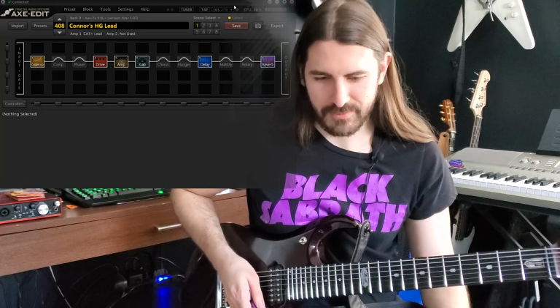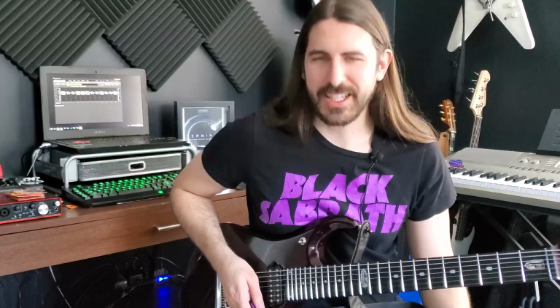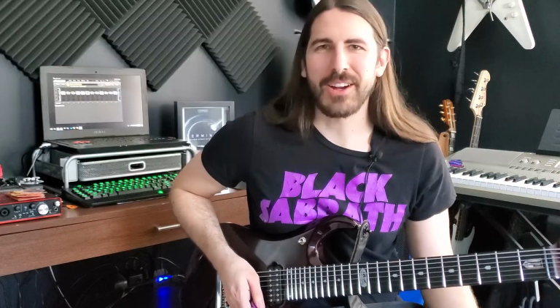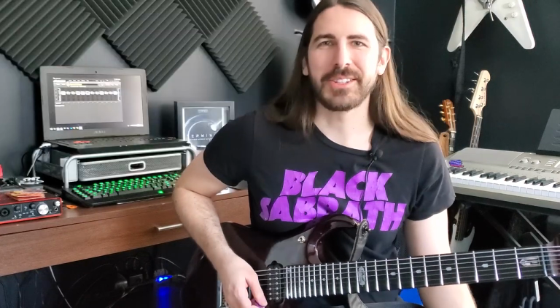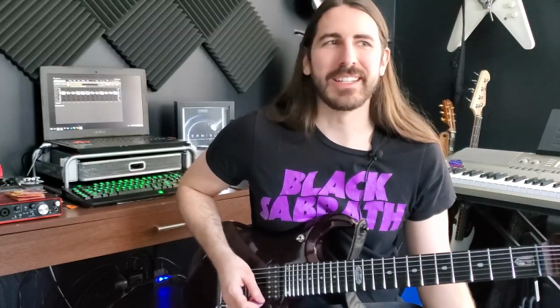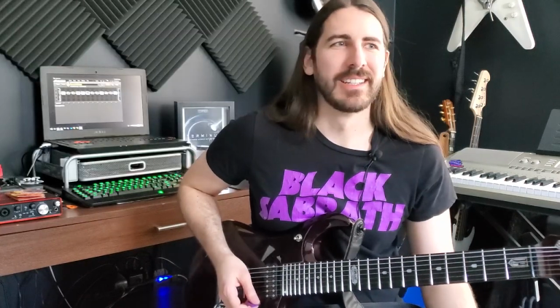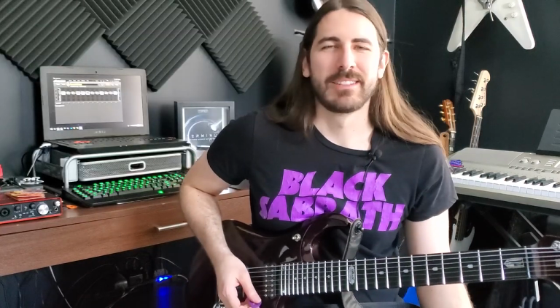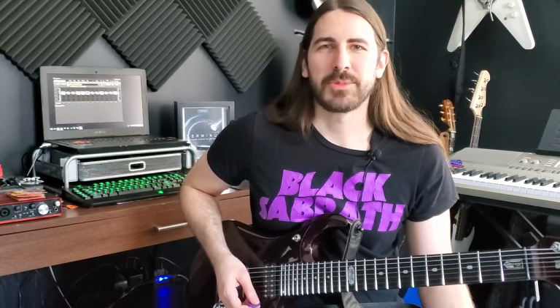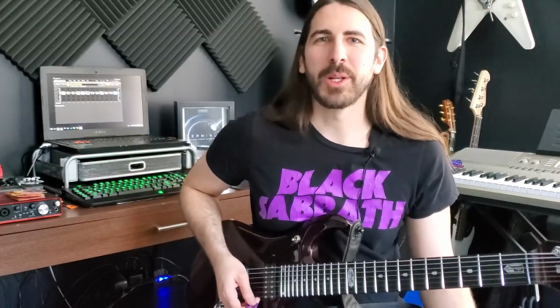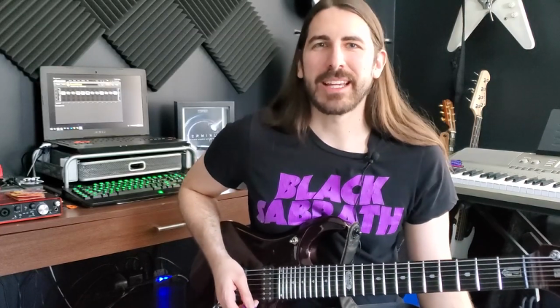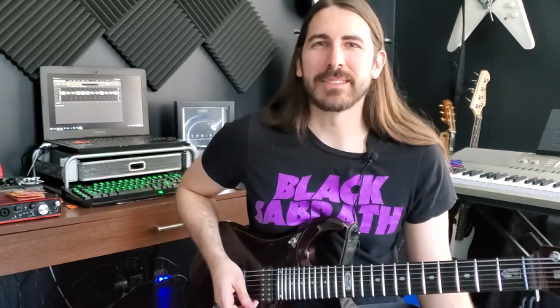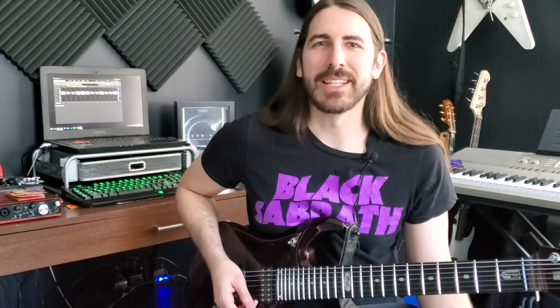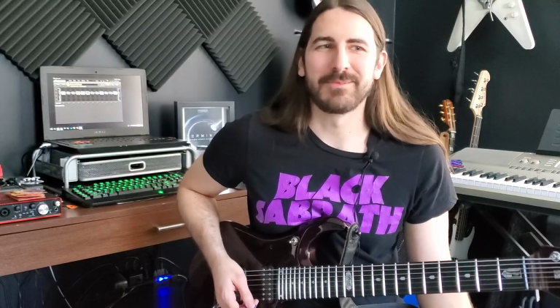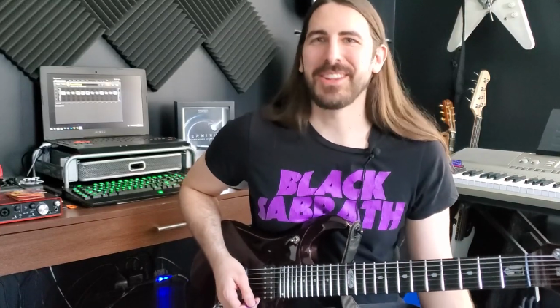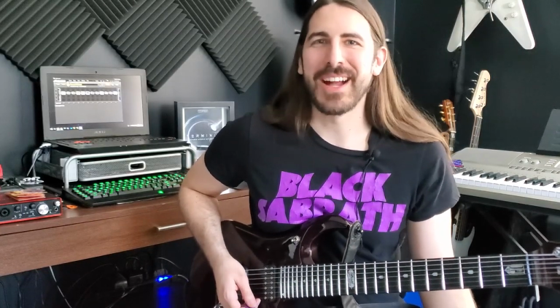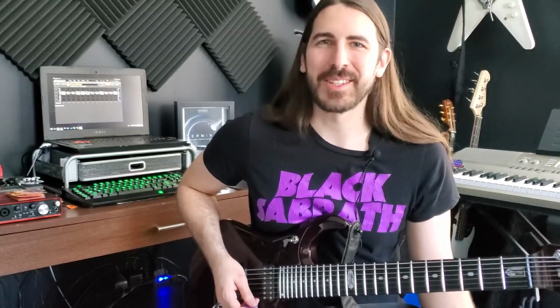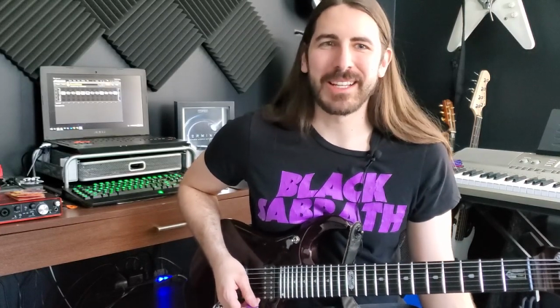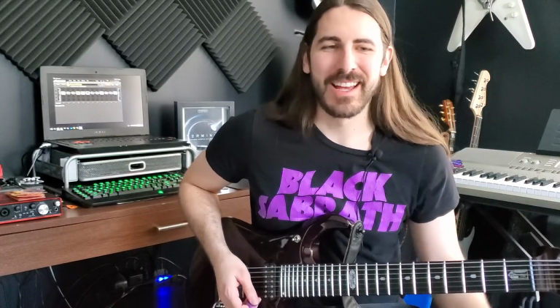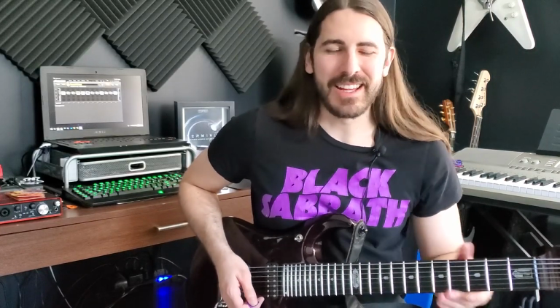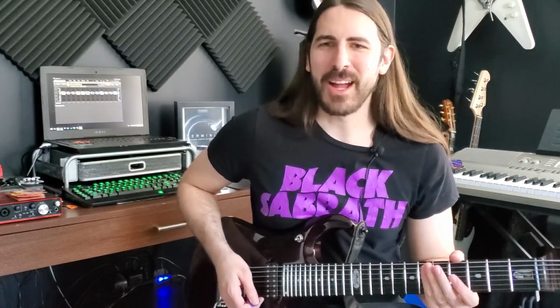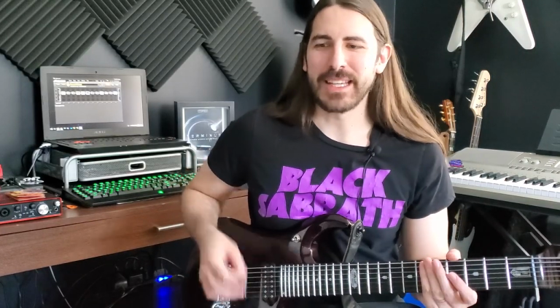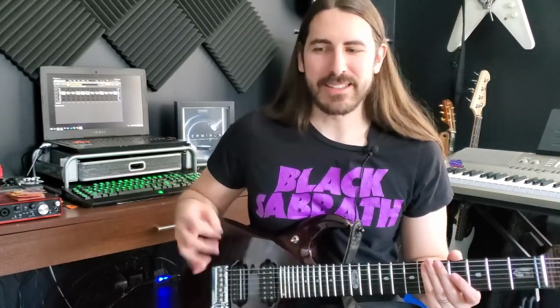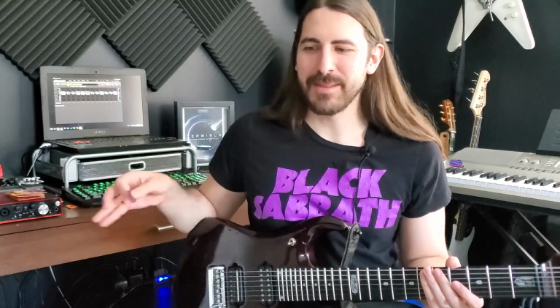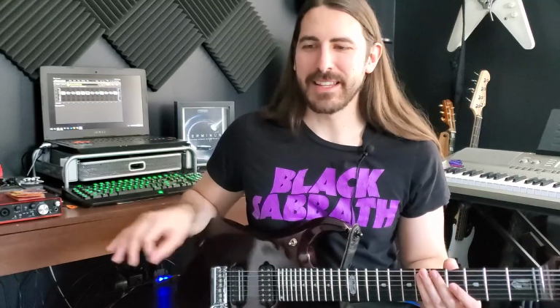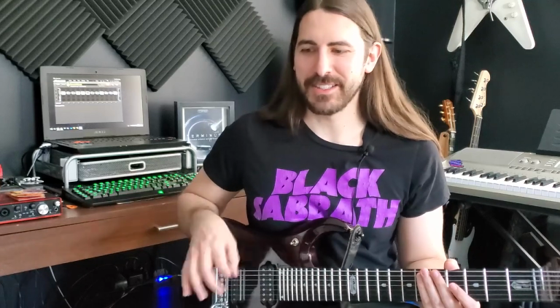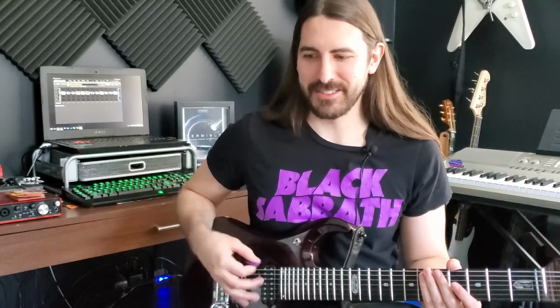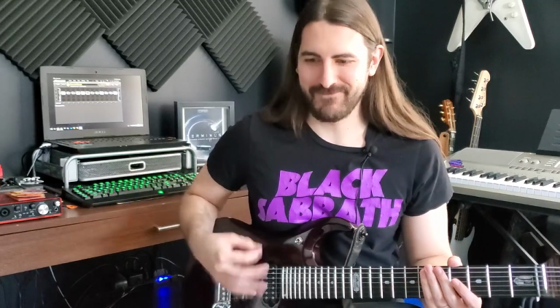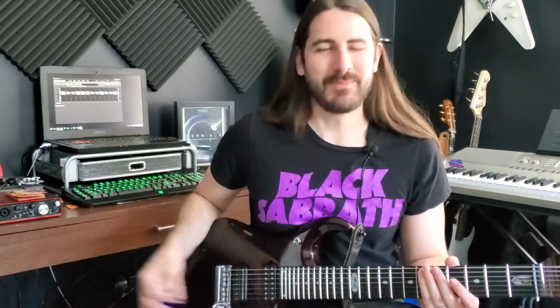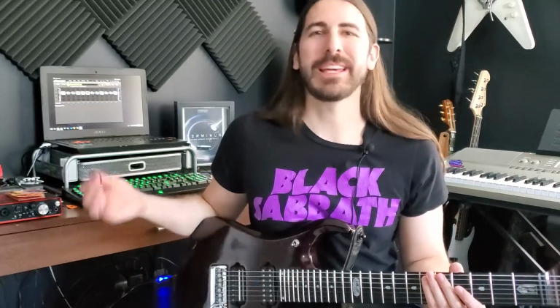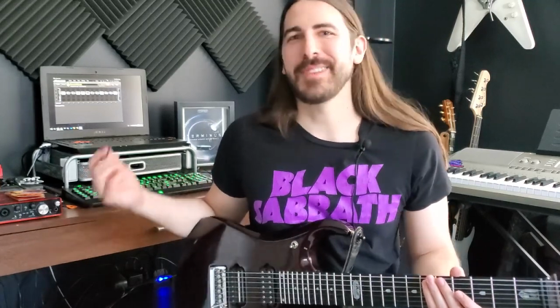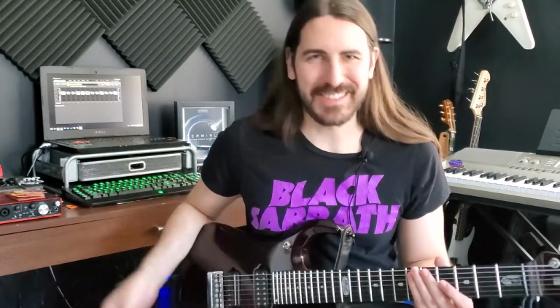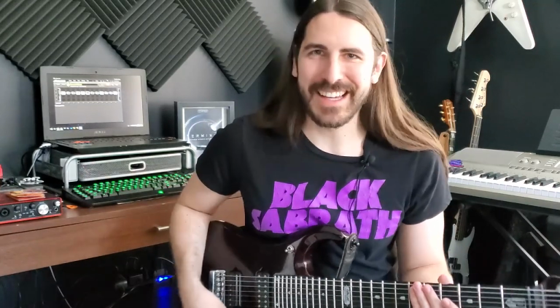It's kind of hard to do the tremolo picking slow actually, because it's not really in time to anything — it's just picking as fast as you can.